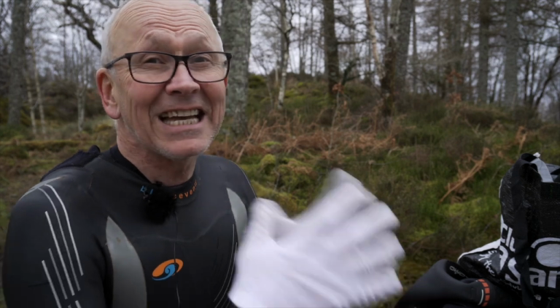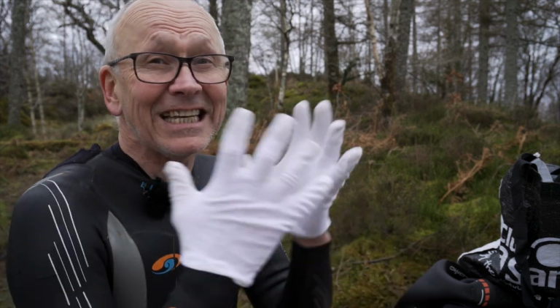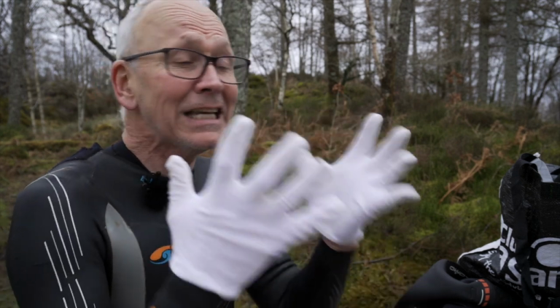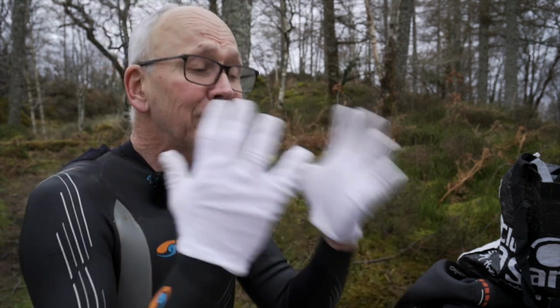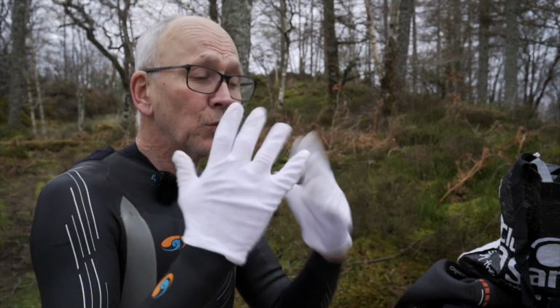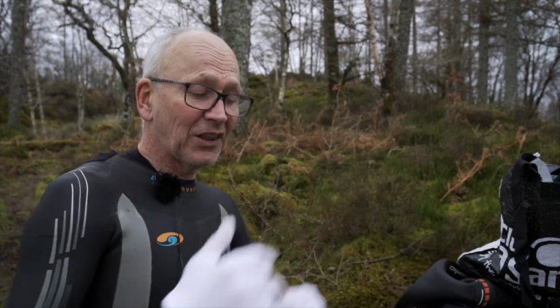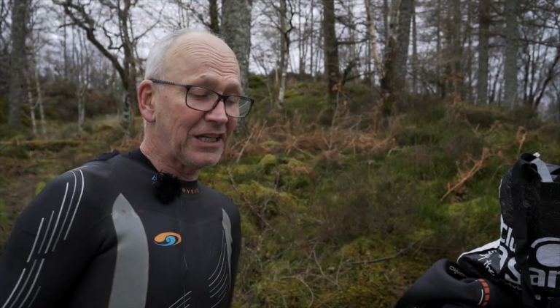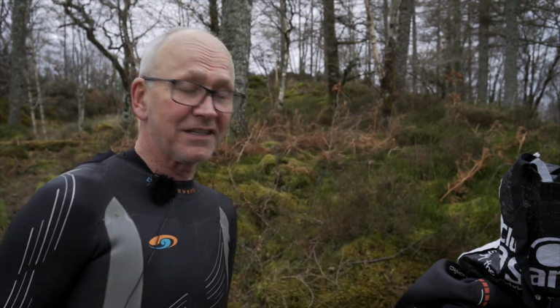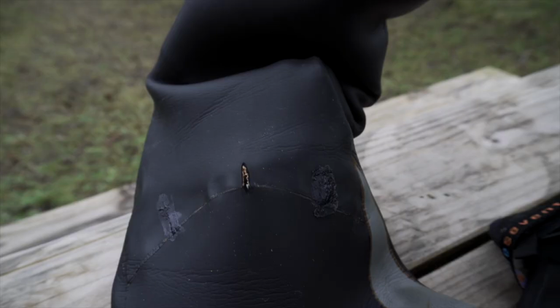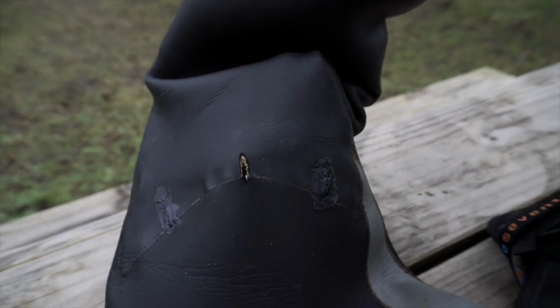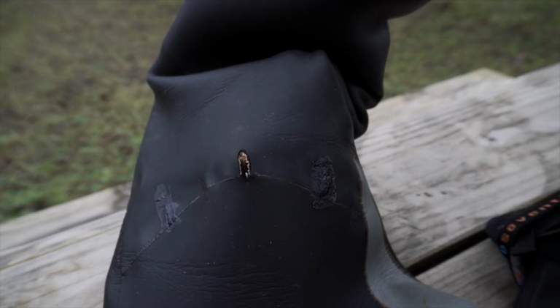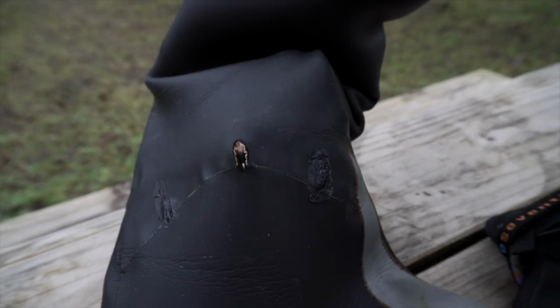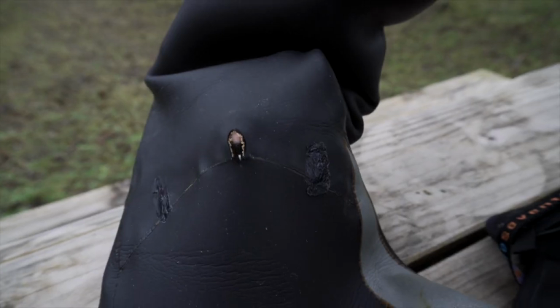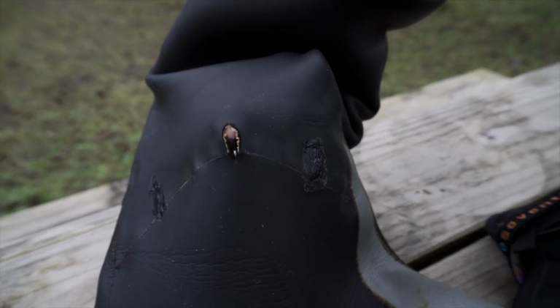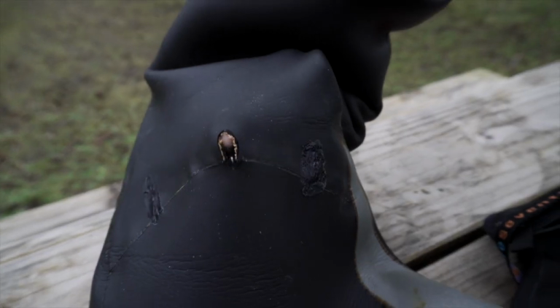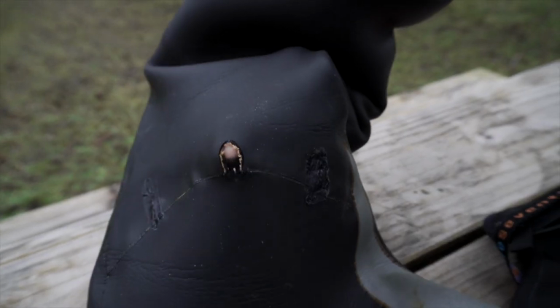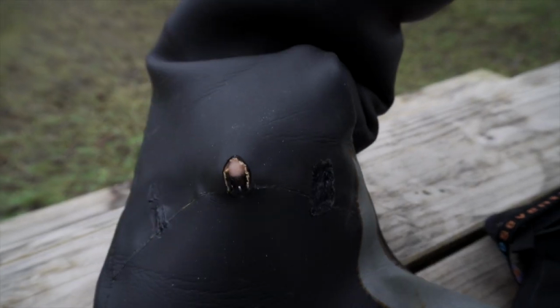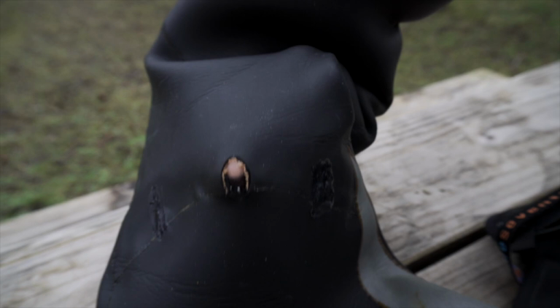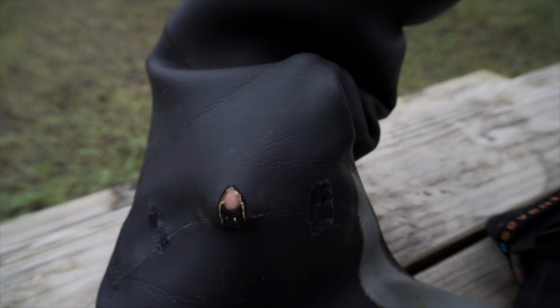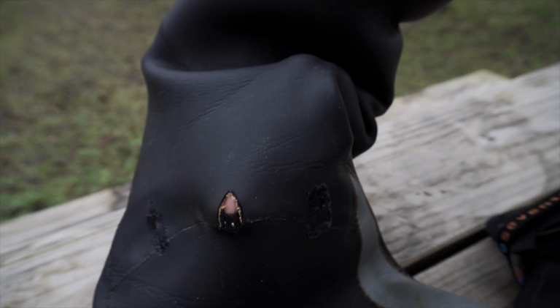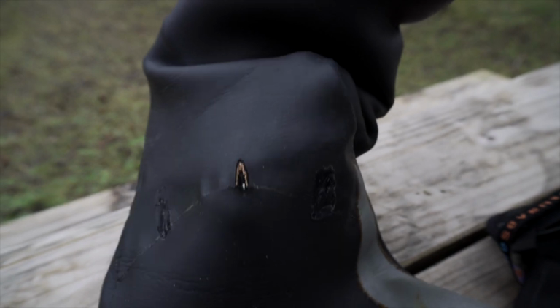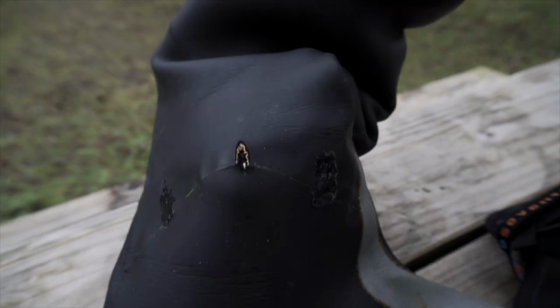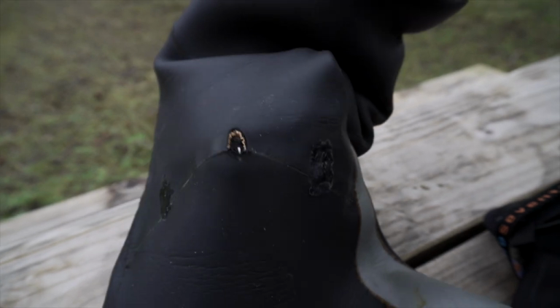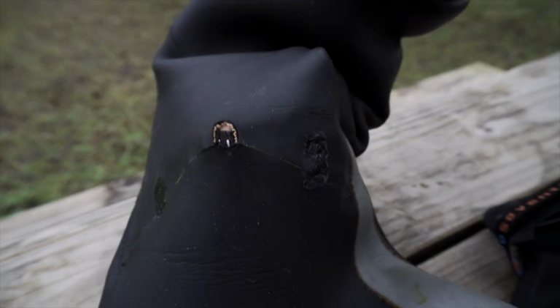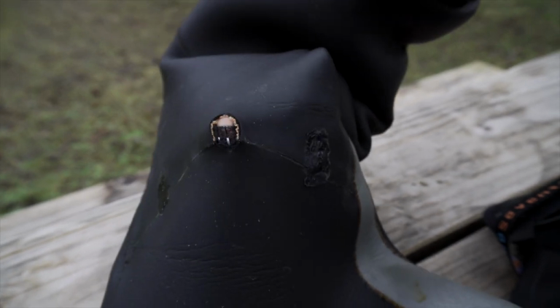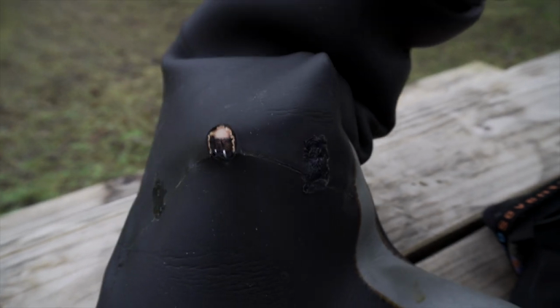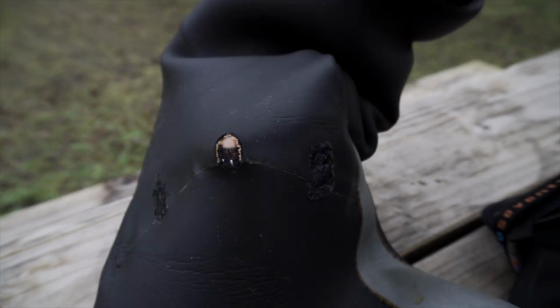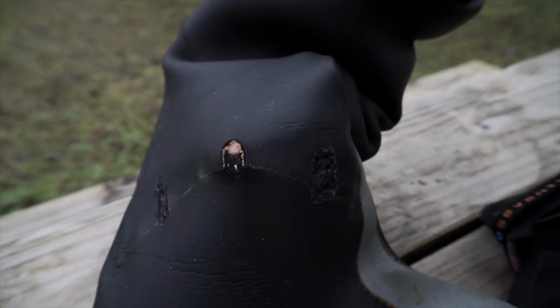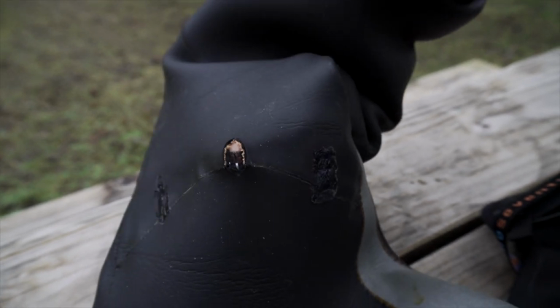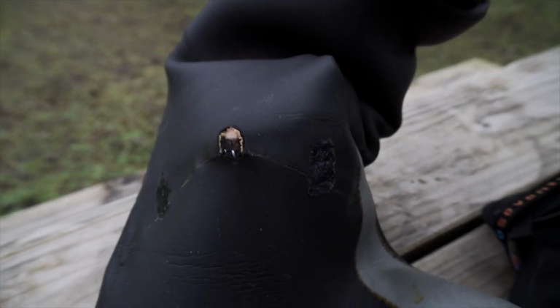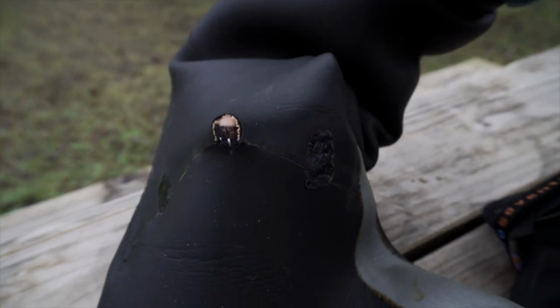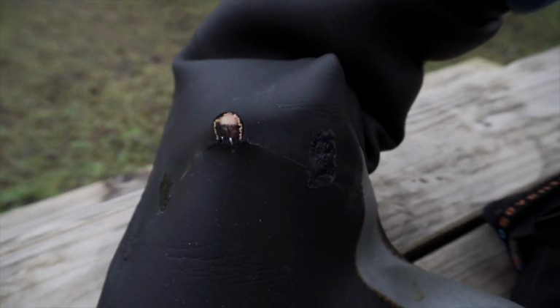And yet, even with these, I've just found two holes on the back of my leg that I'm going to have to fix when I get home.